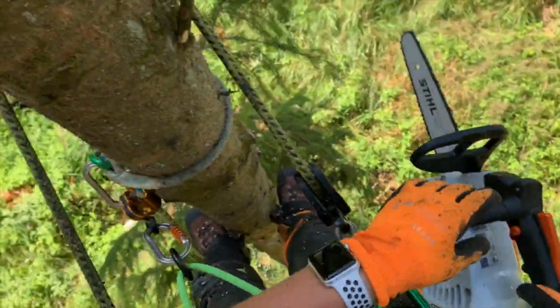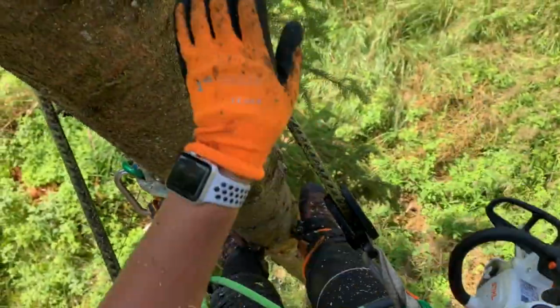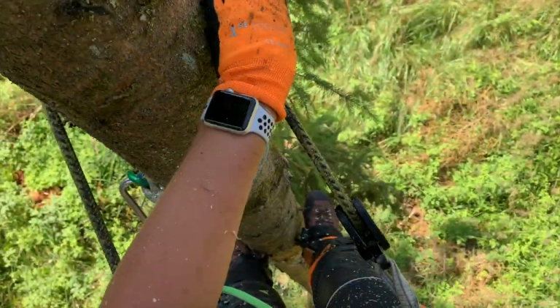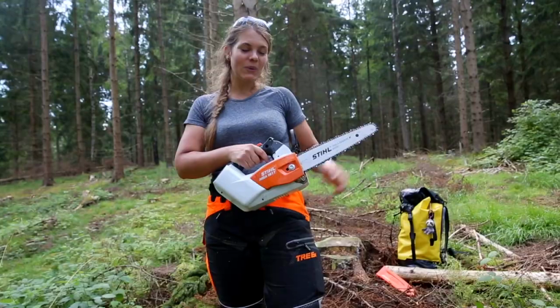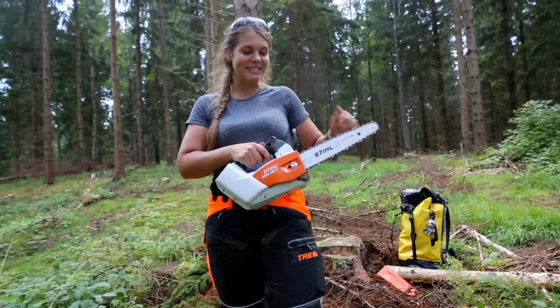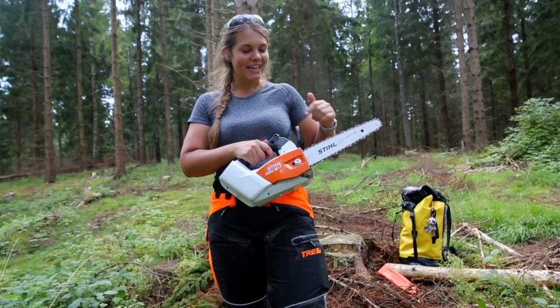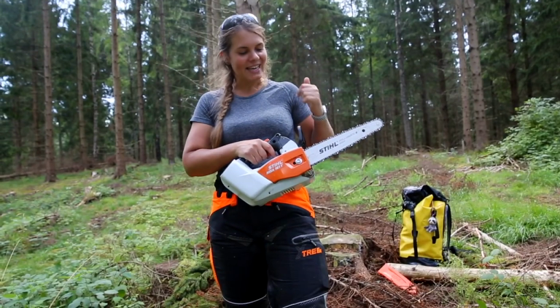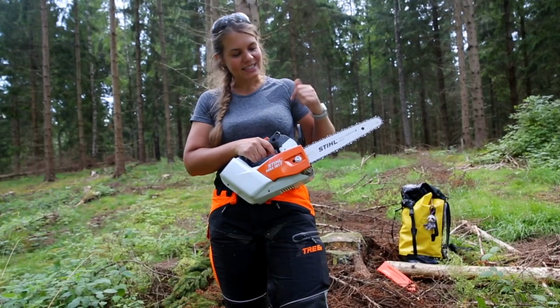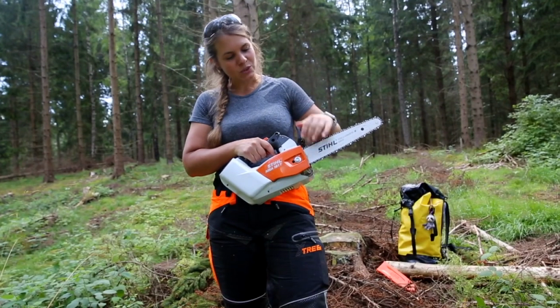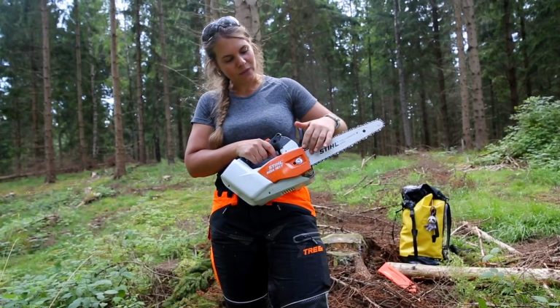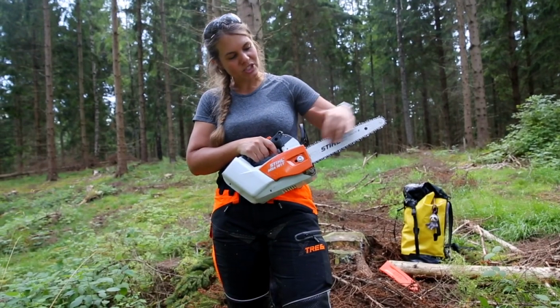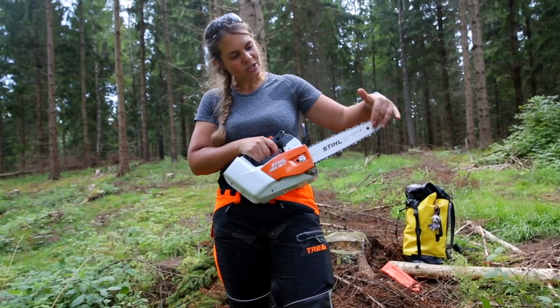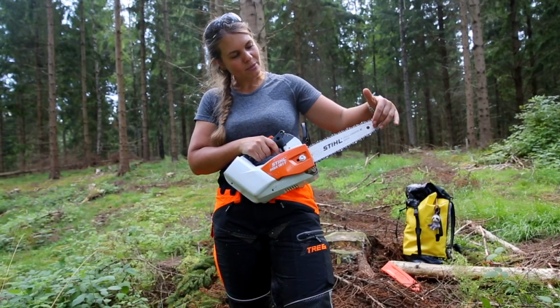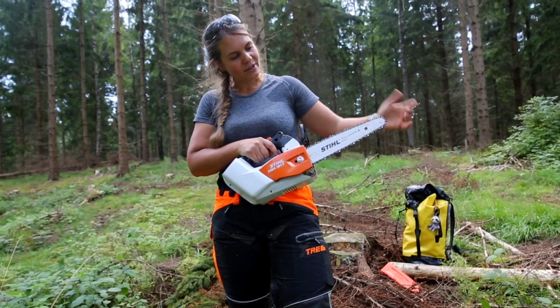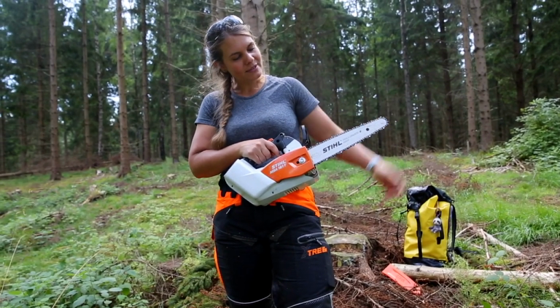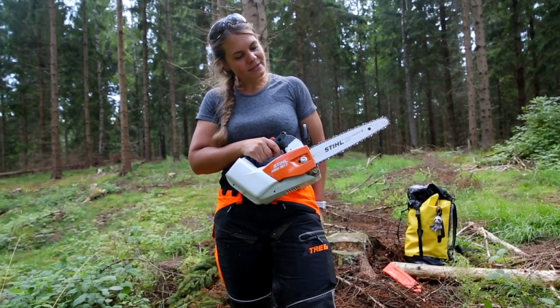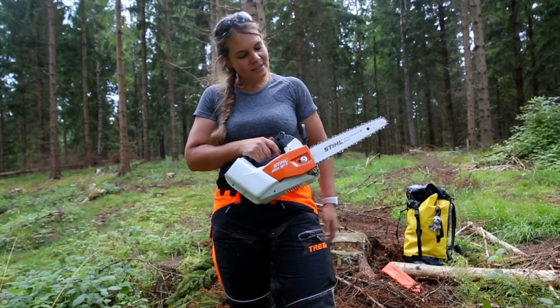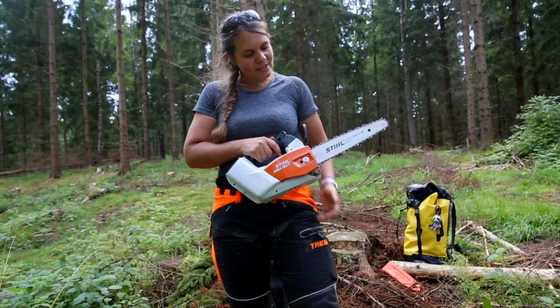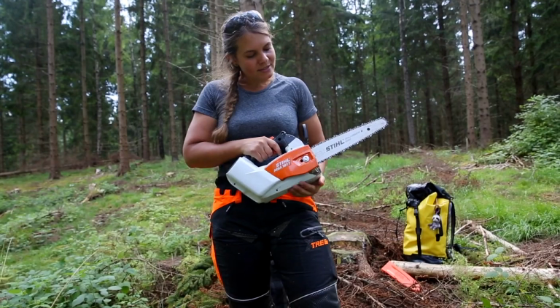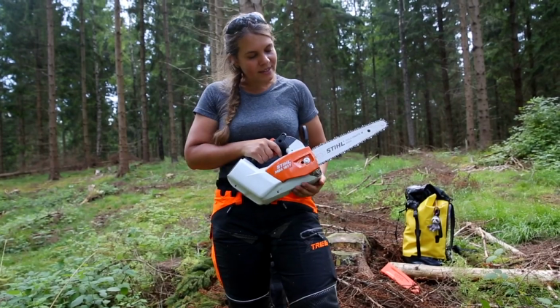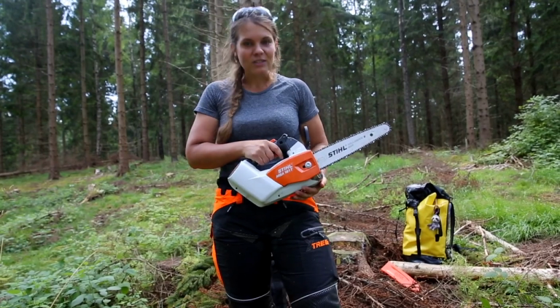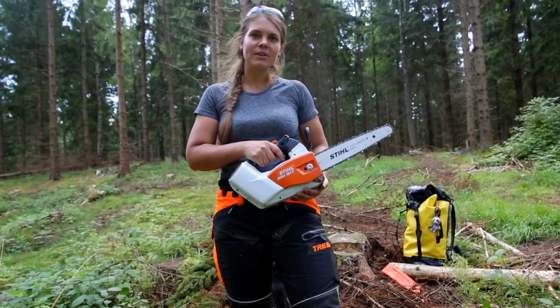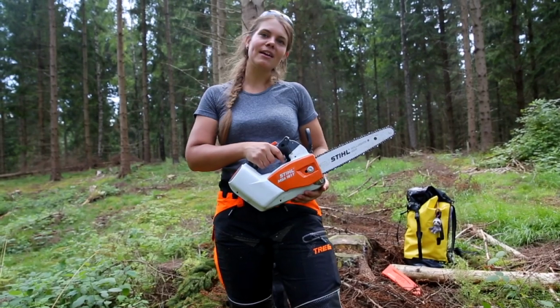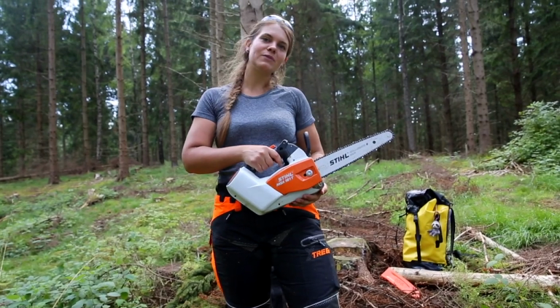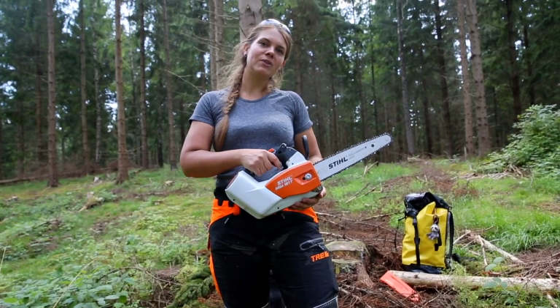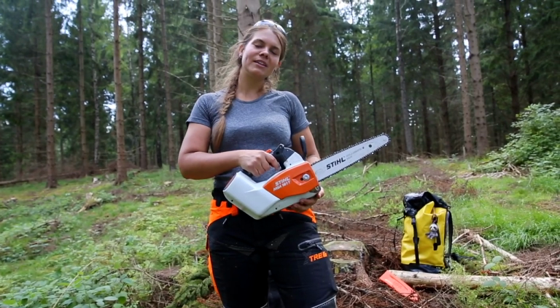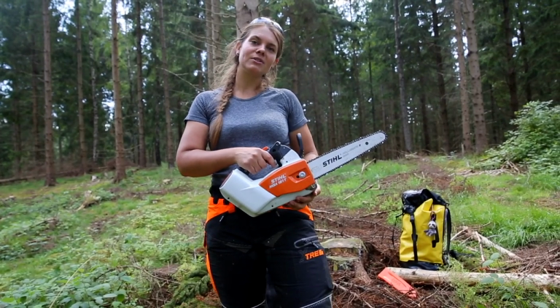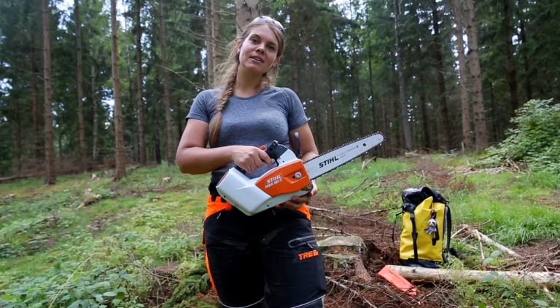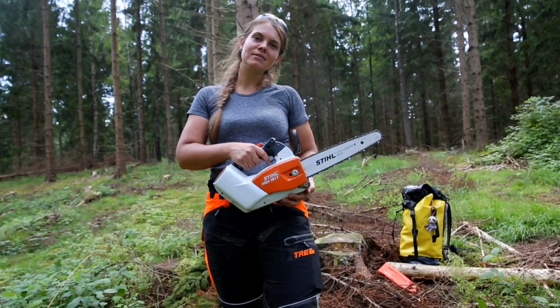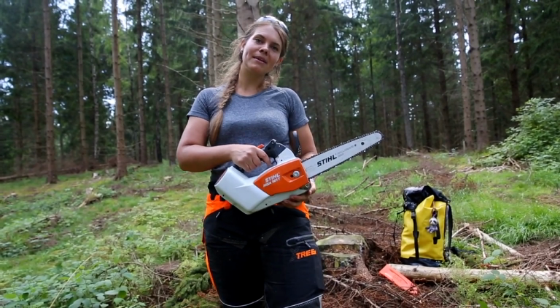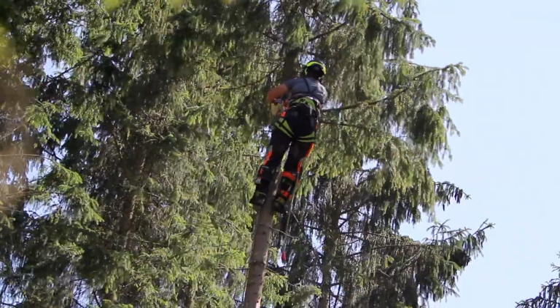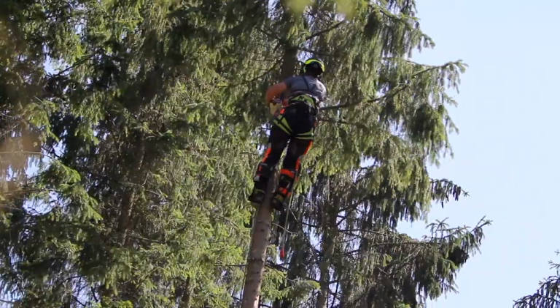It will go as high as a 12-inch bar, so I think that's pretty nice for an electric top handle saw.